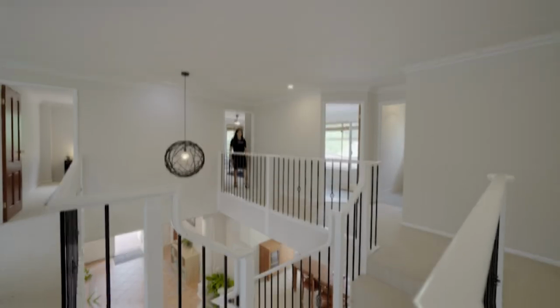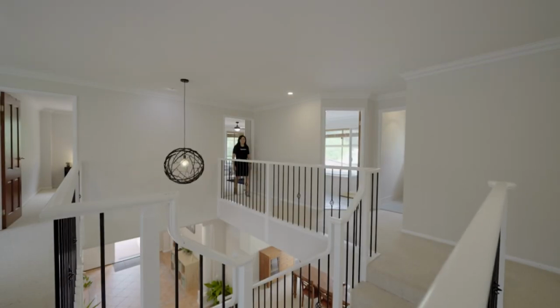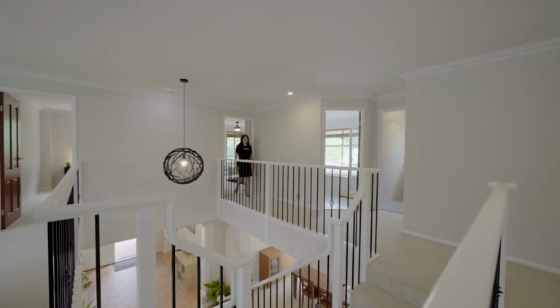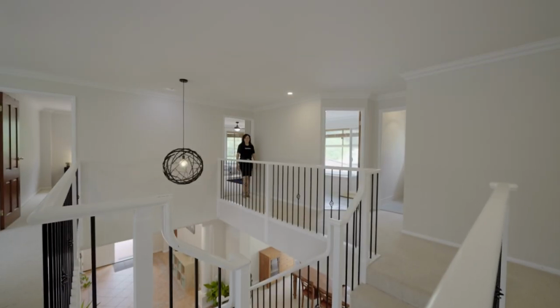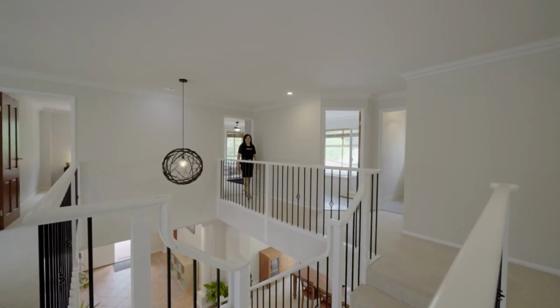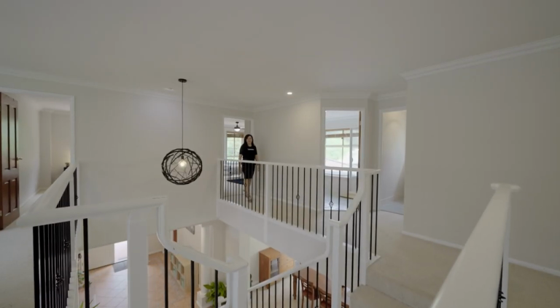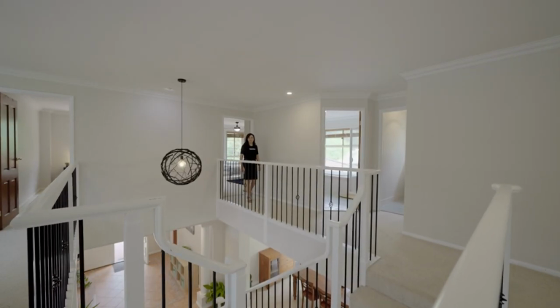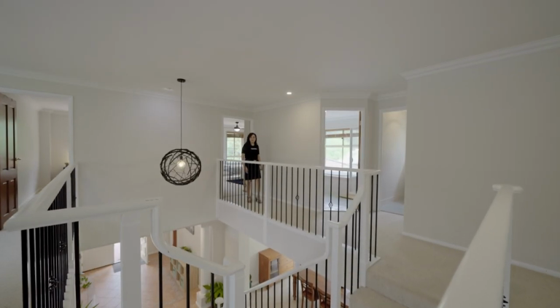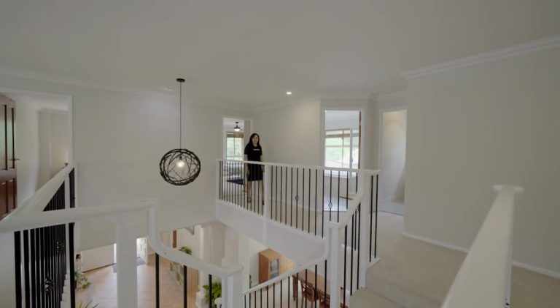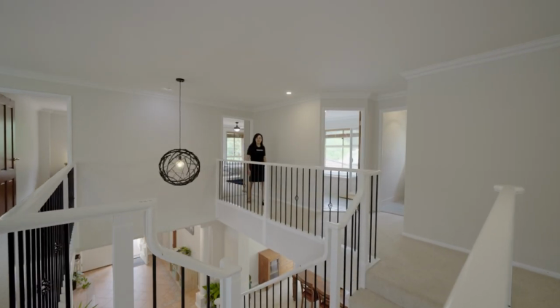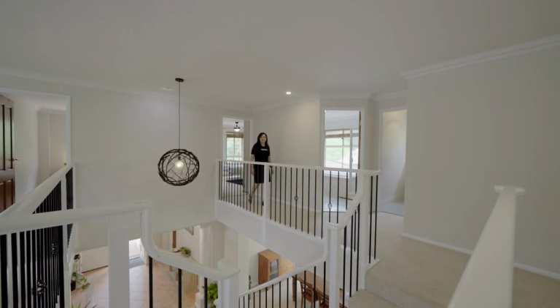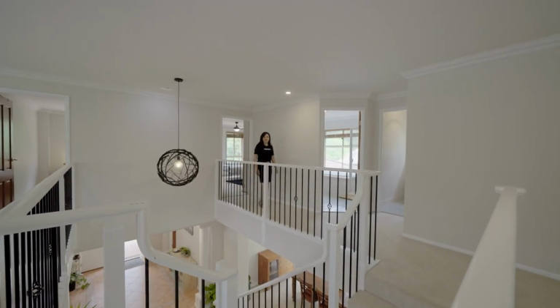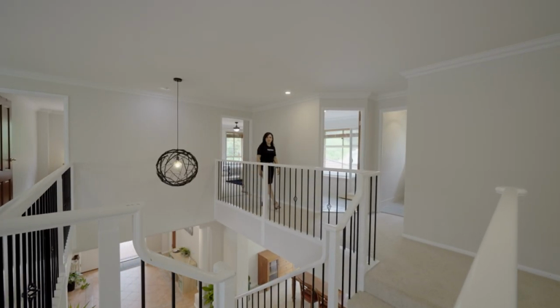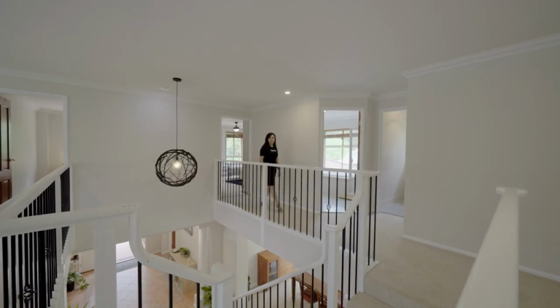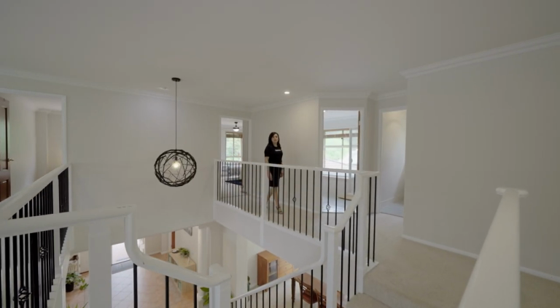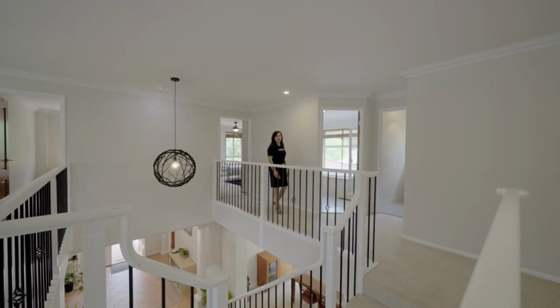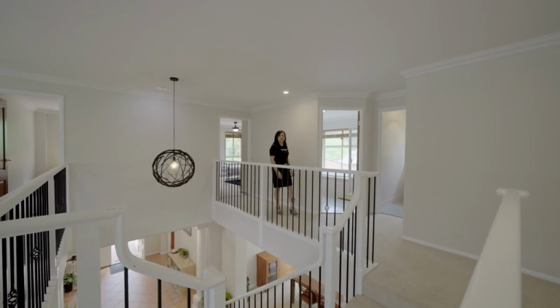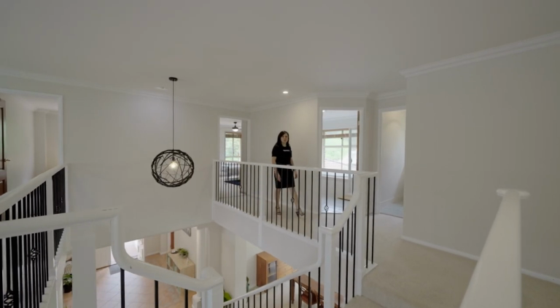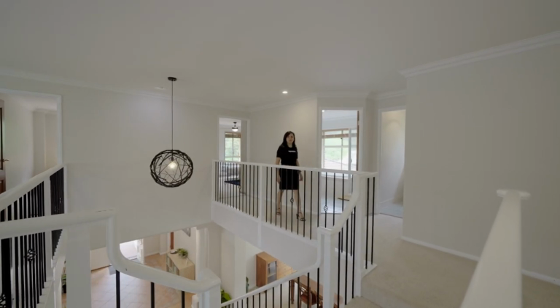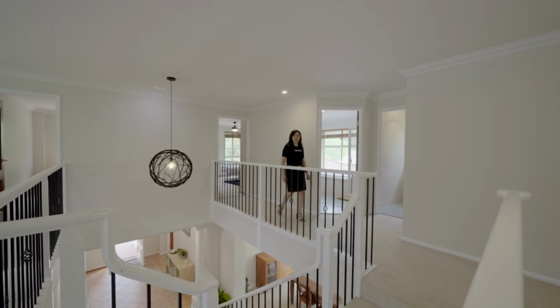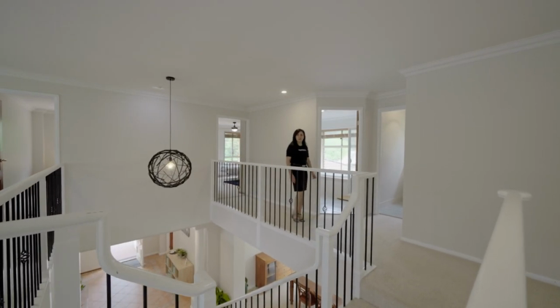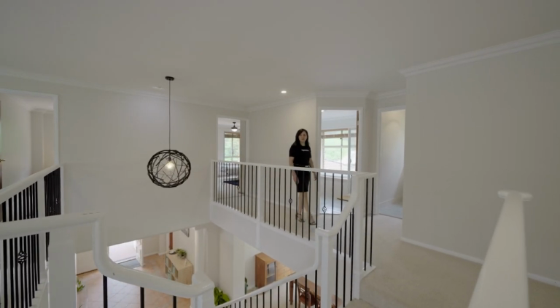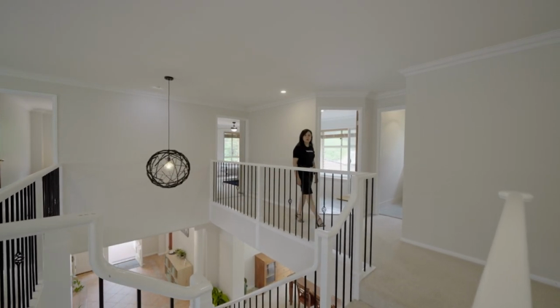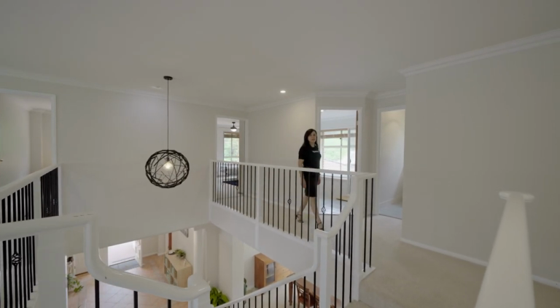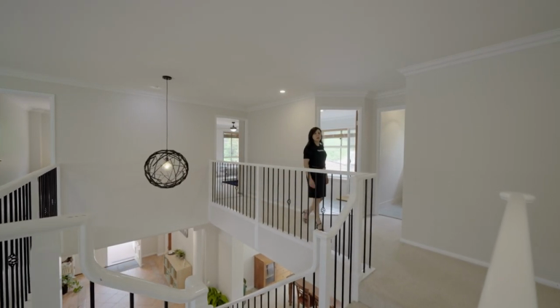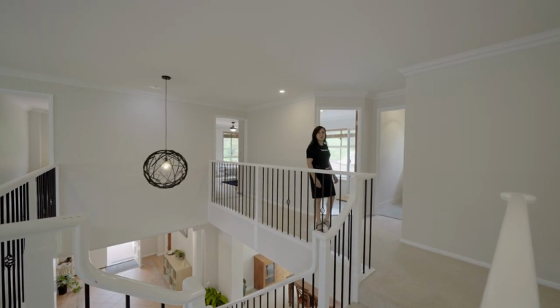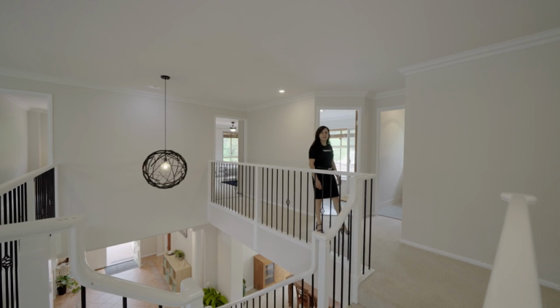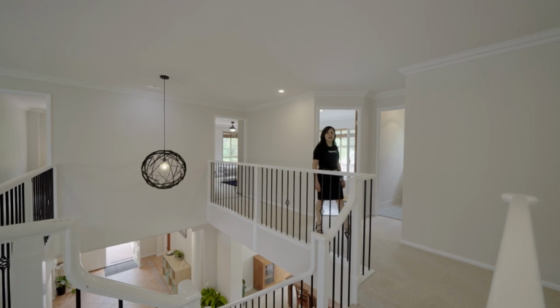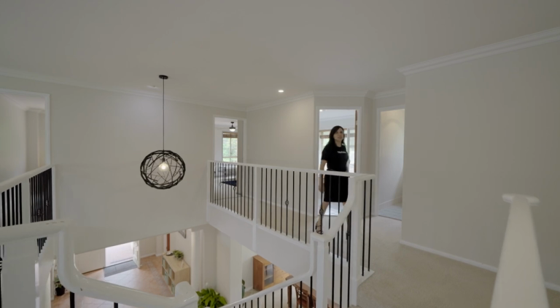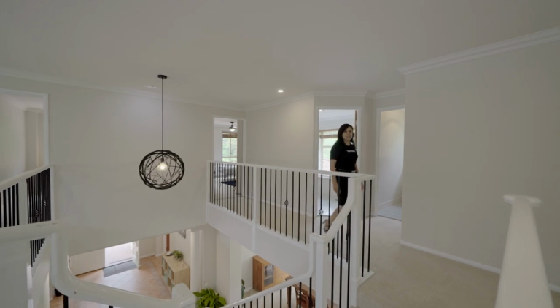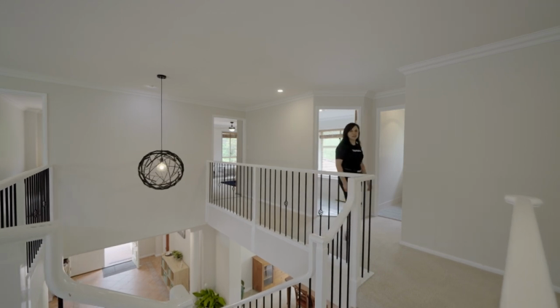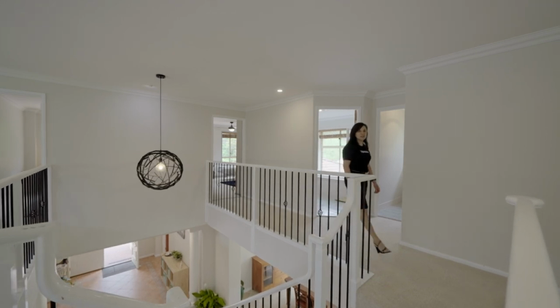Upstairs features four large bedrooms, a master suite with an ensuite, an enormous walk-in robe, and a large lounge room.